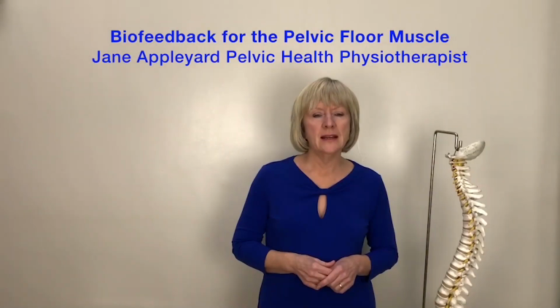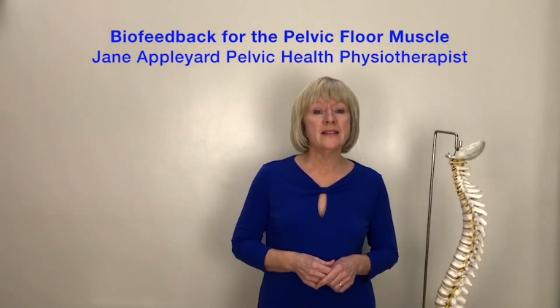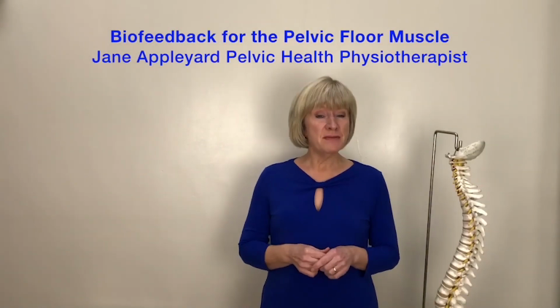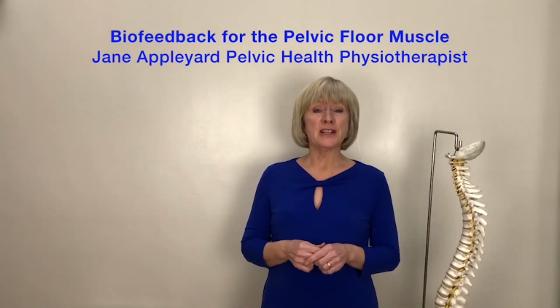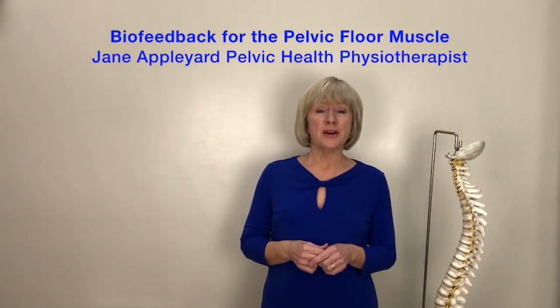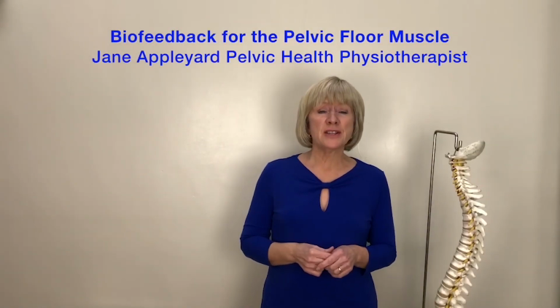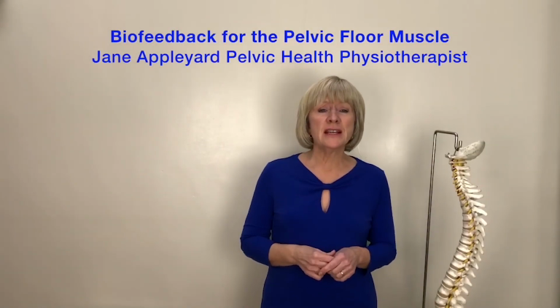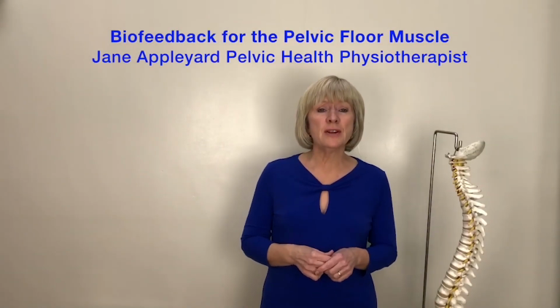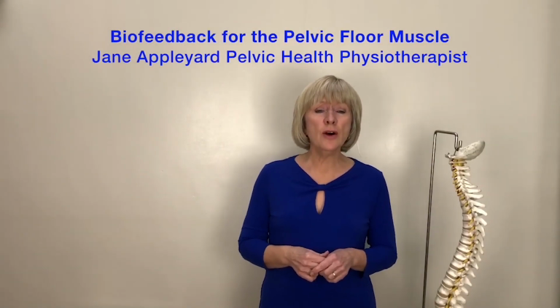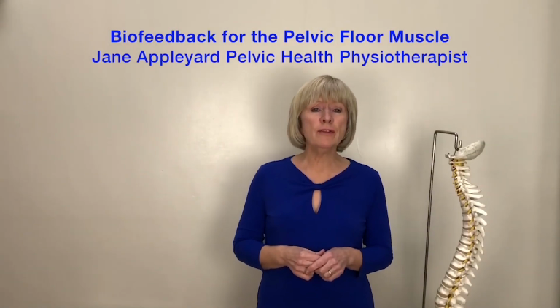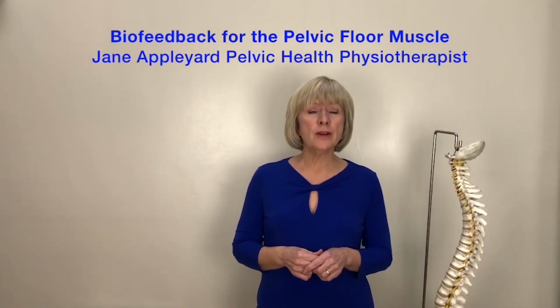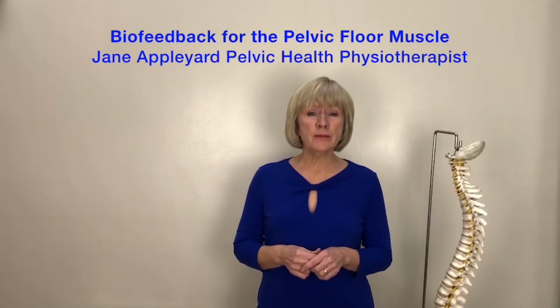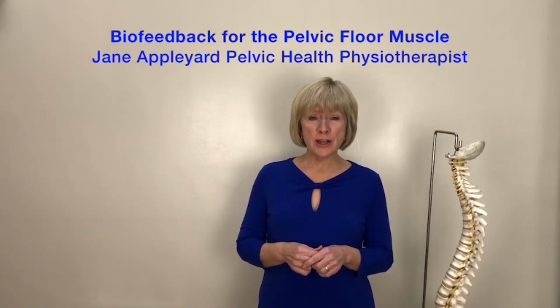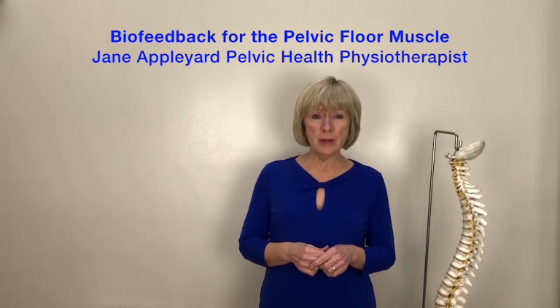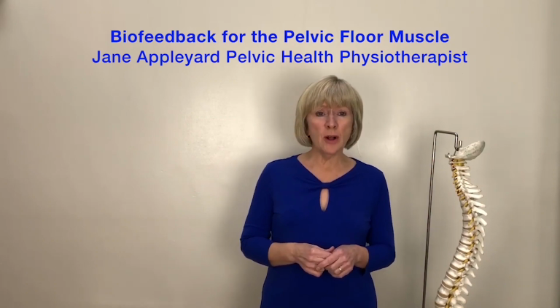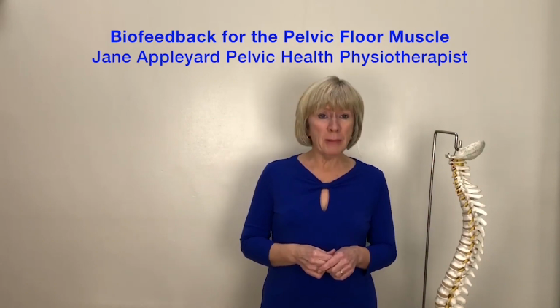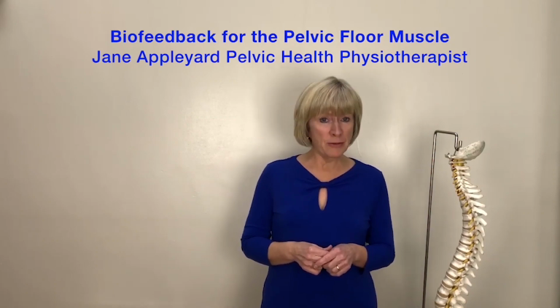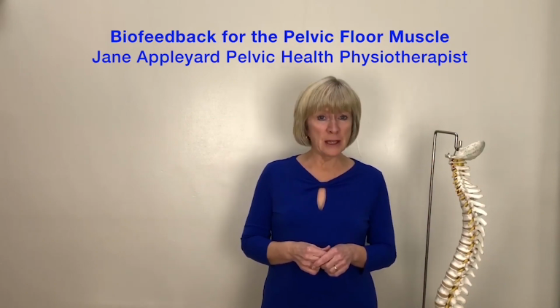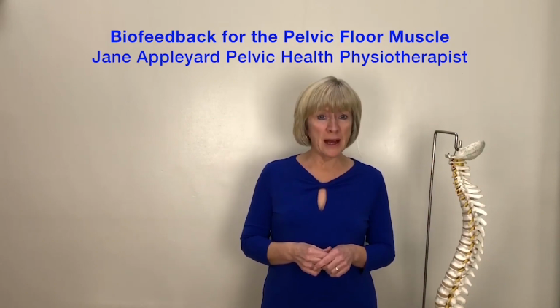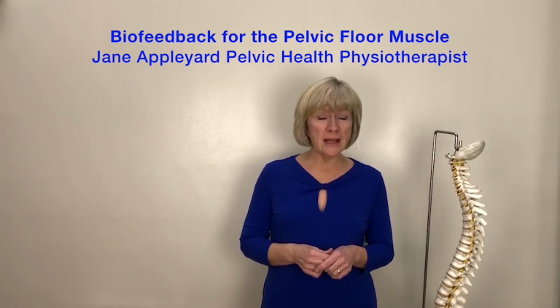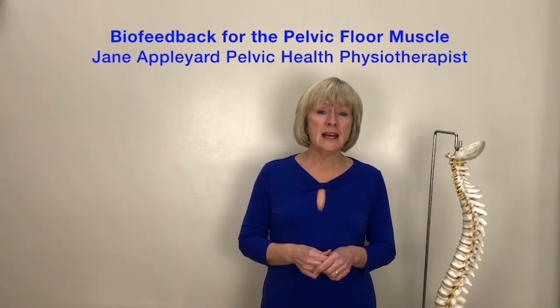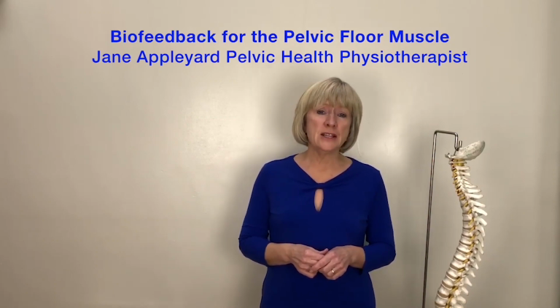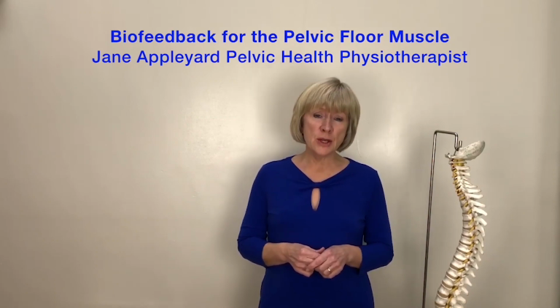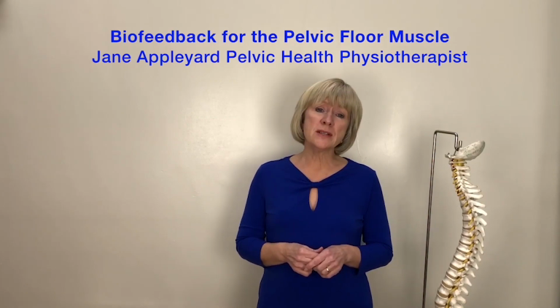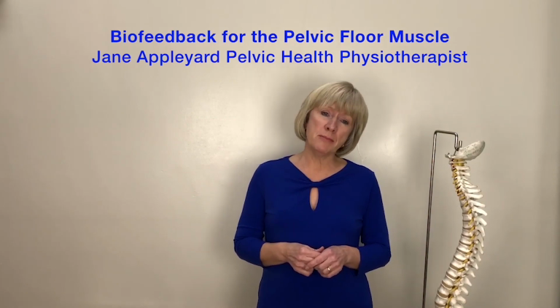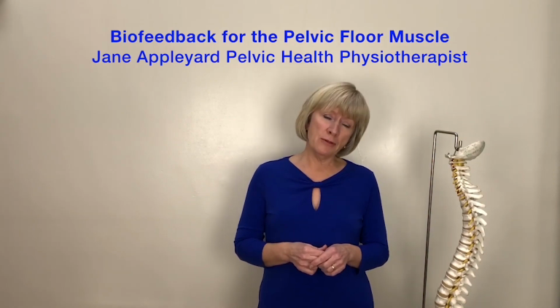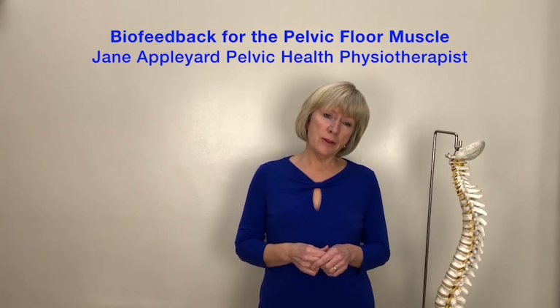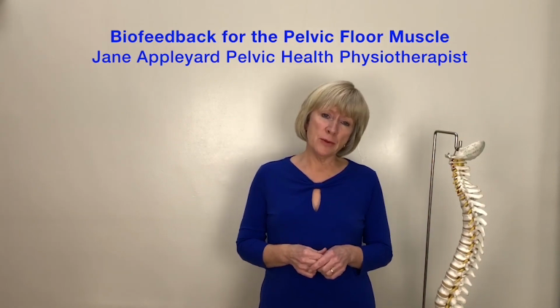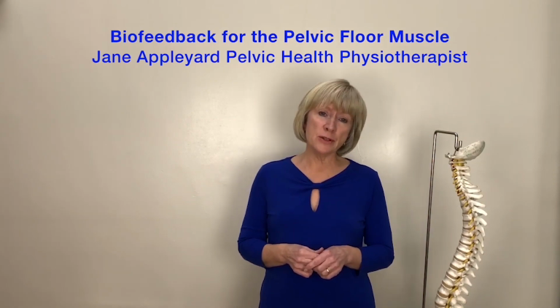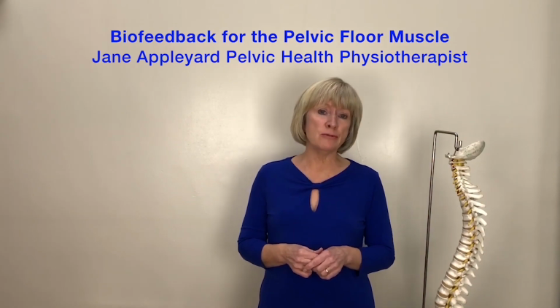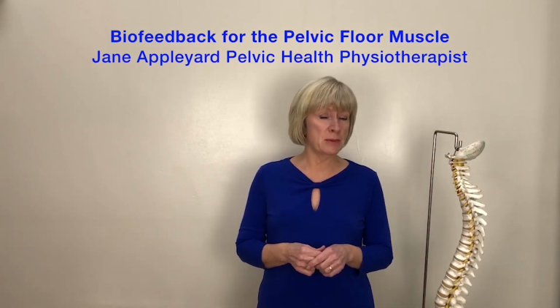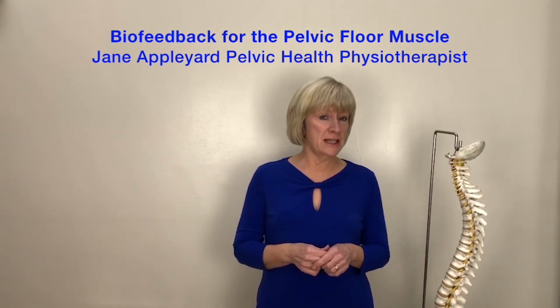This video is going to give an overview of a treatment called biofeedback and its use in pelvic floor muscle rehabilitation.